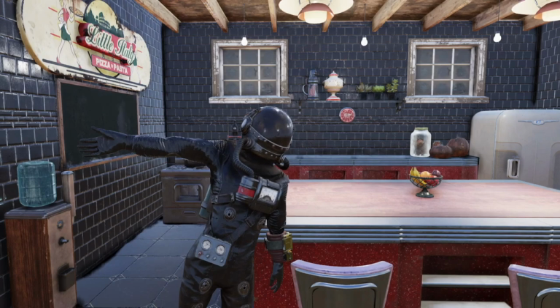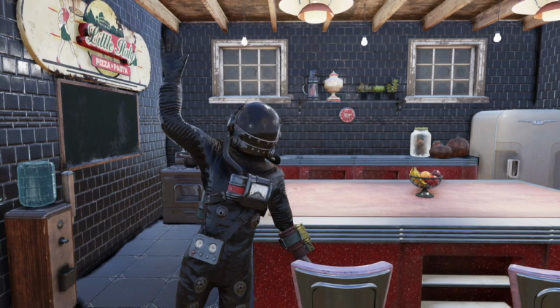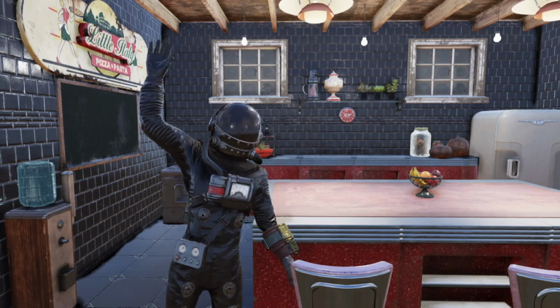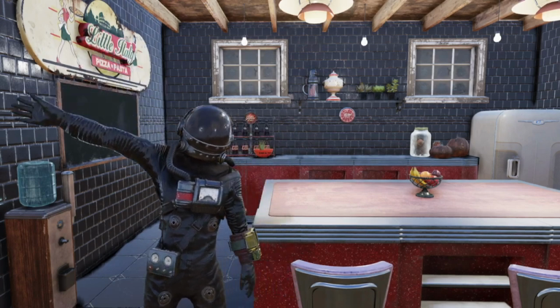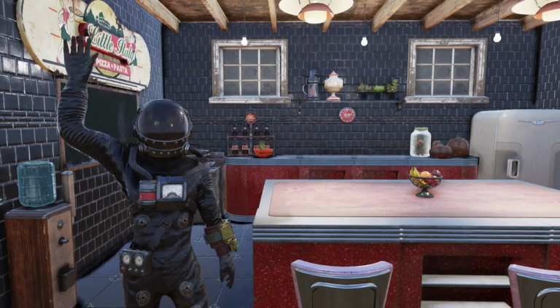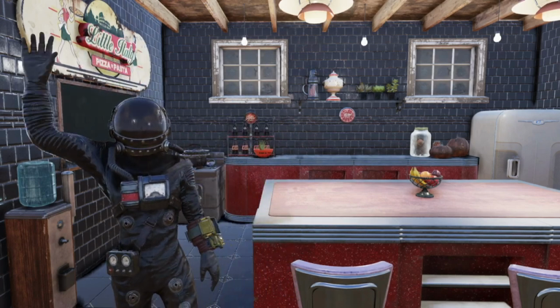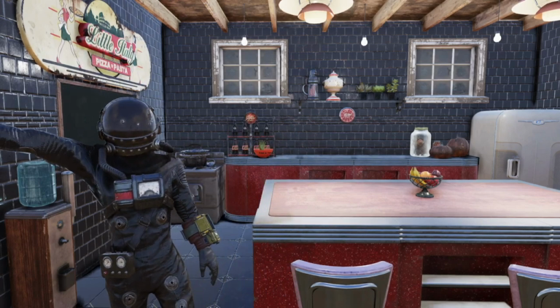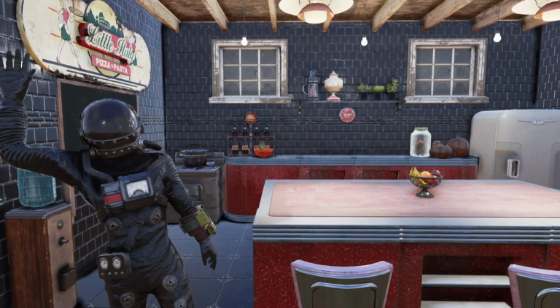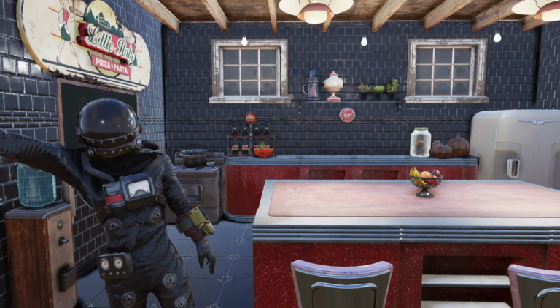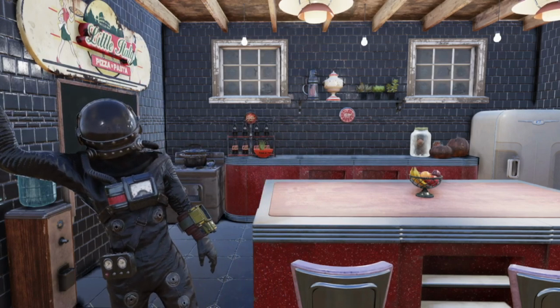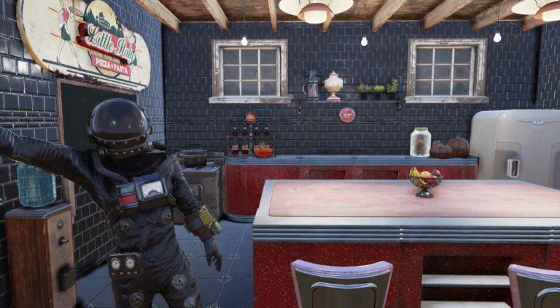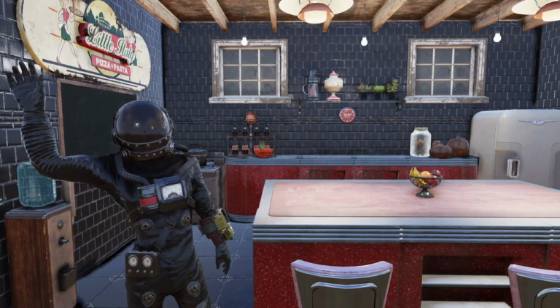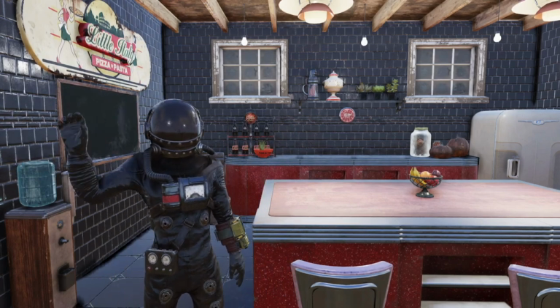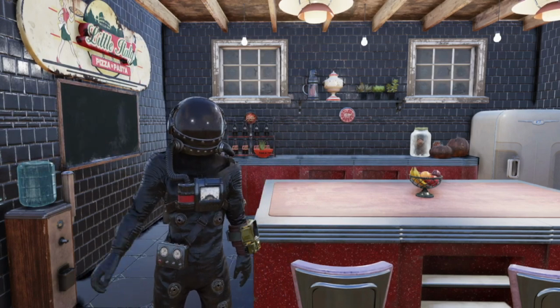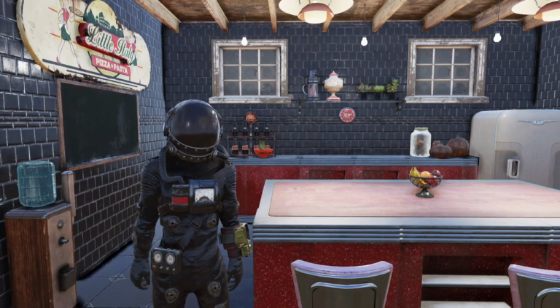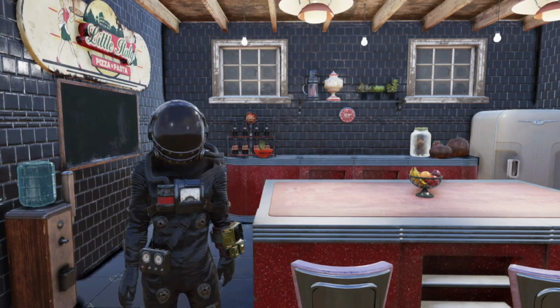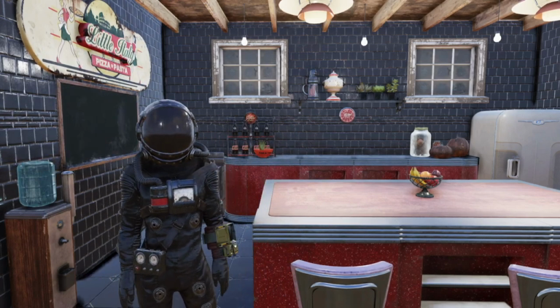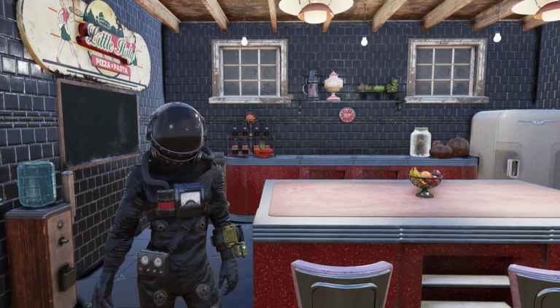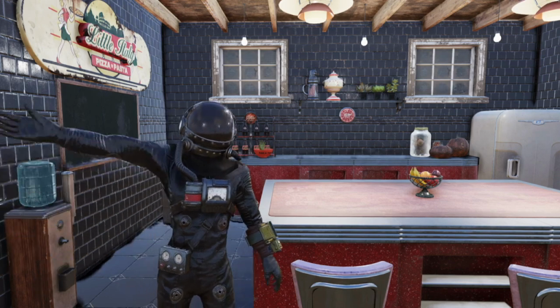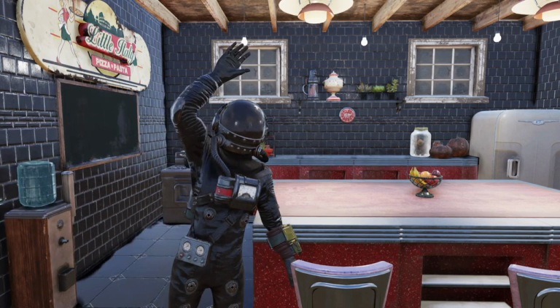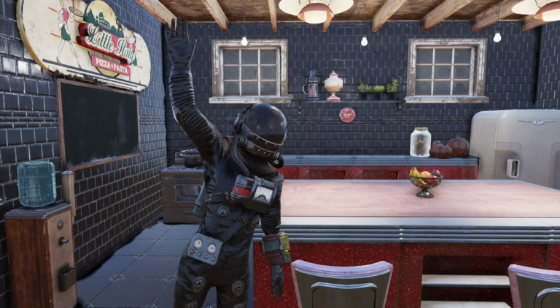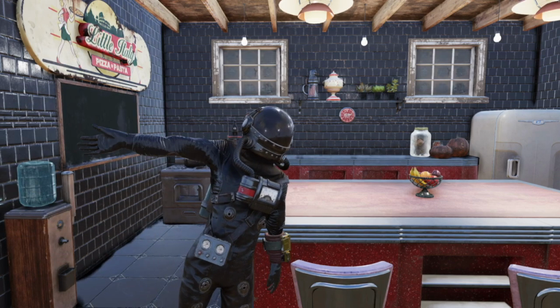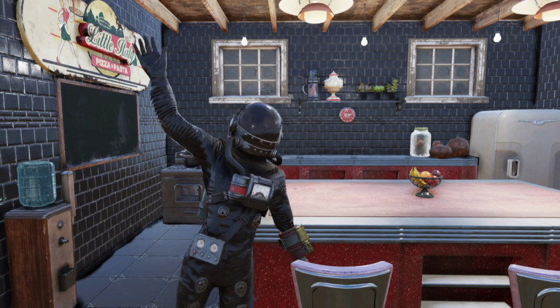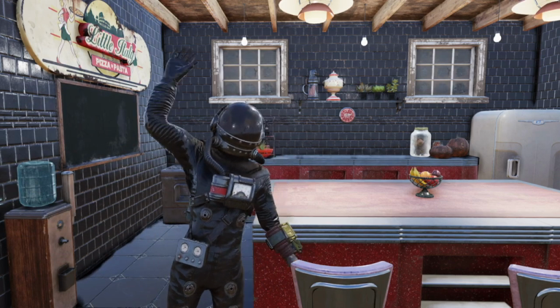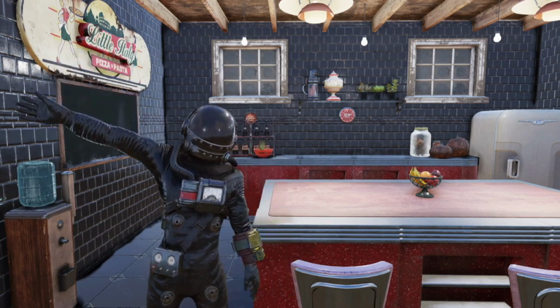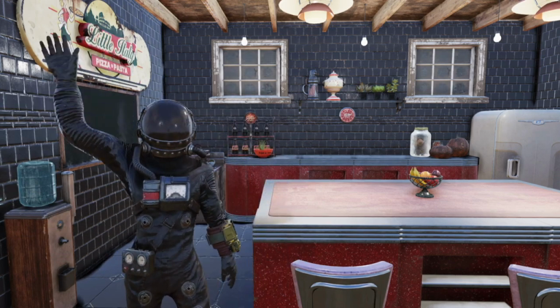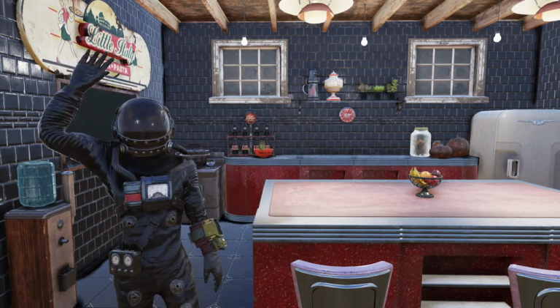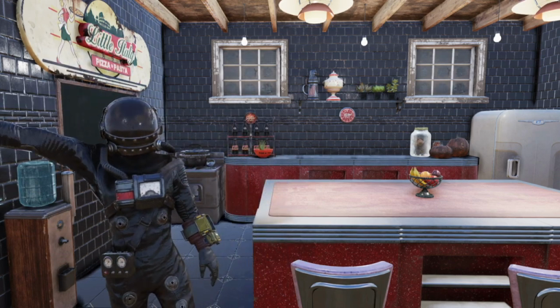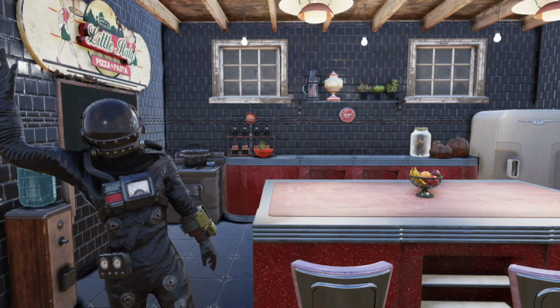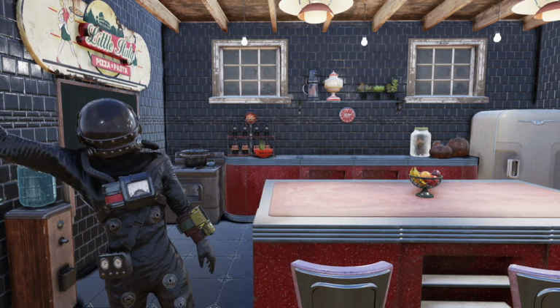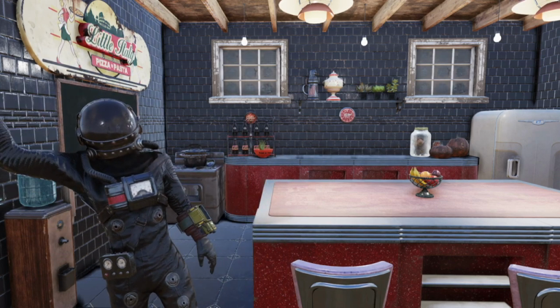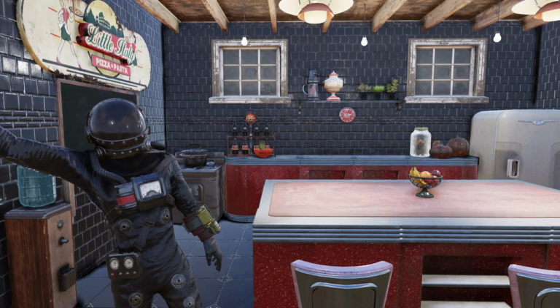What's up, Wastelanders? How's everybody doing today? I'm doing great, and I hope you are too. It's me, Kiki B, and welcome to a brand new episode of Kiki B Plays Fallout 76.